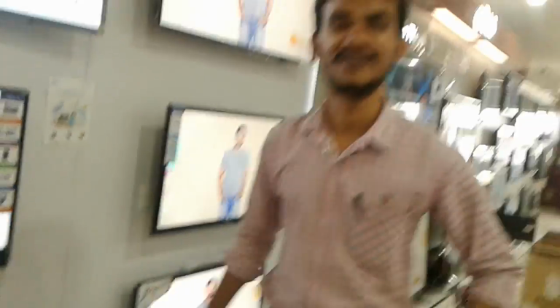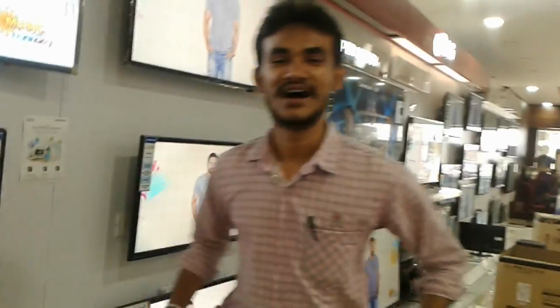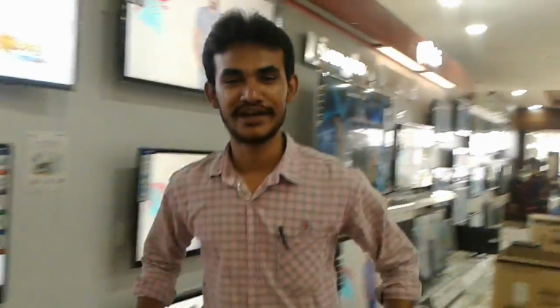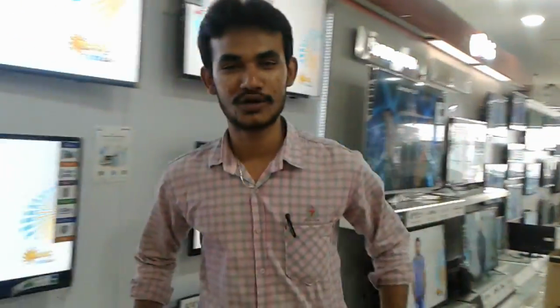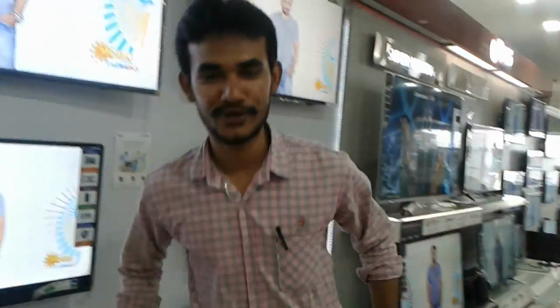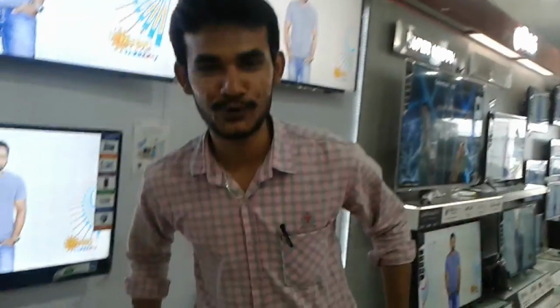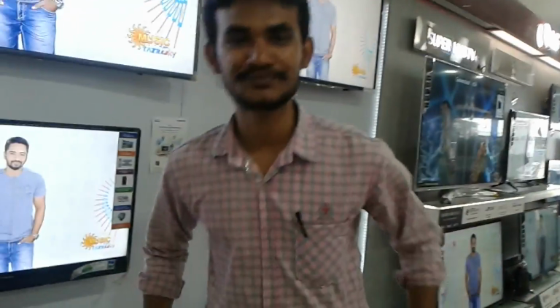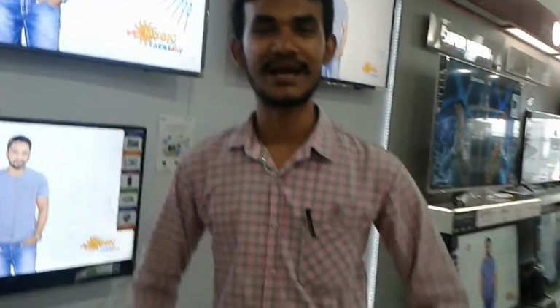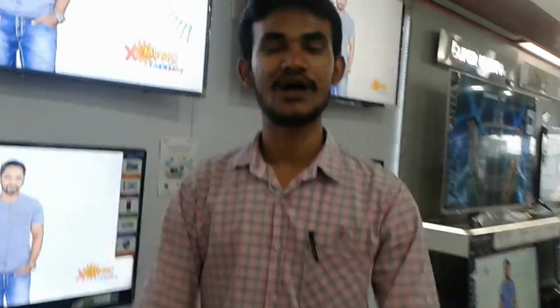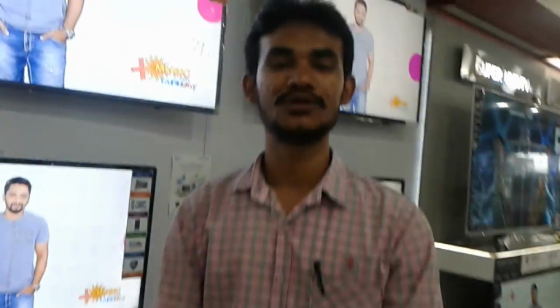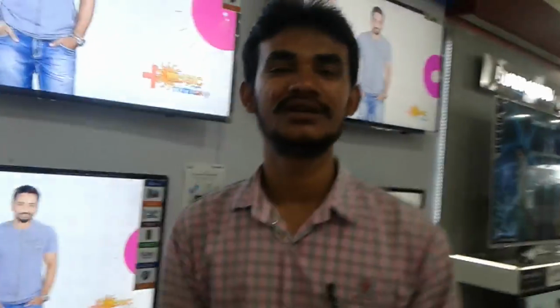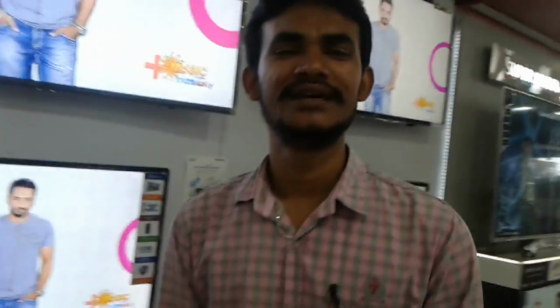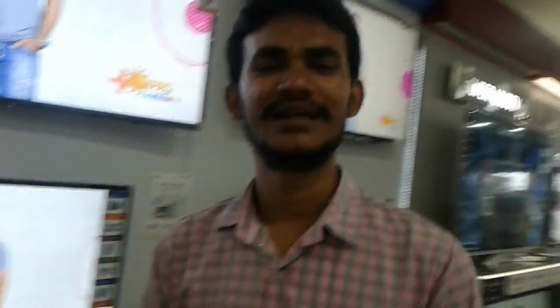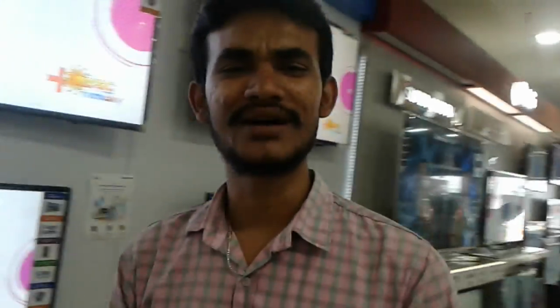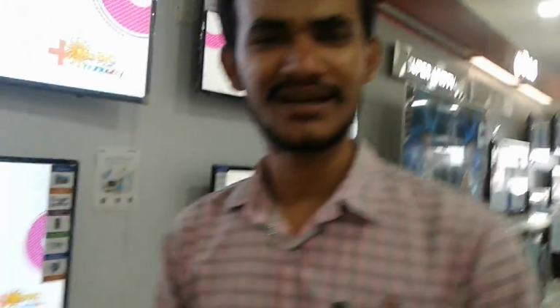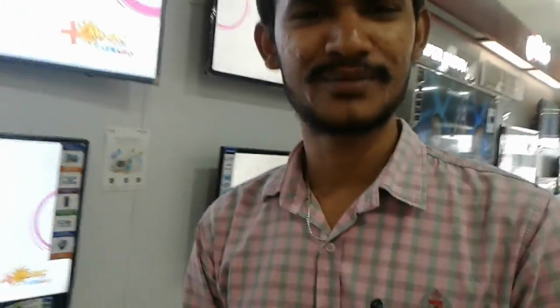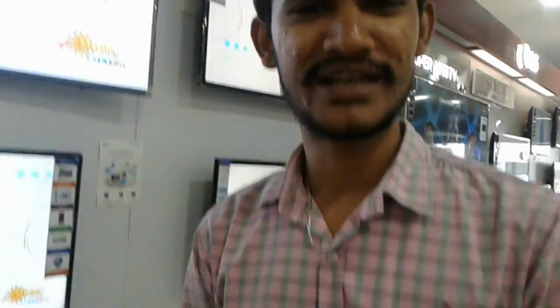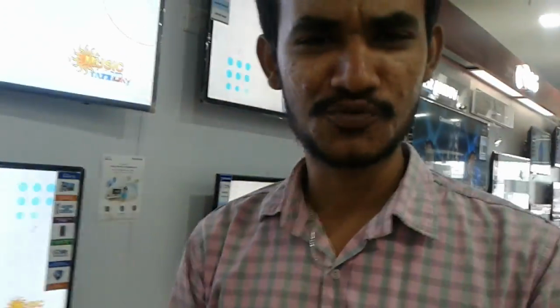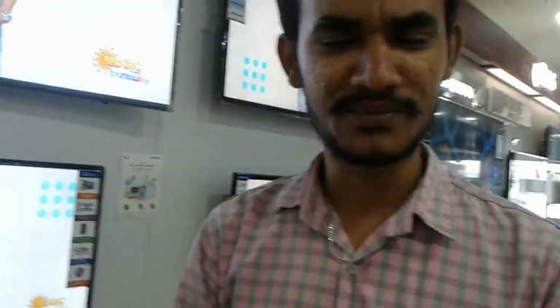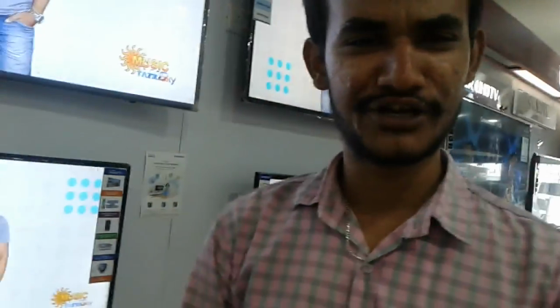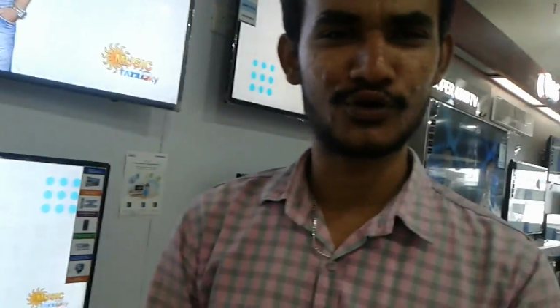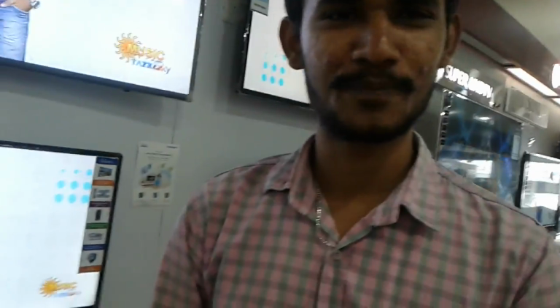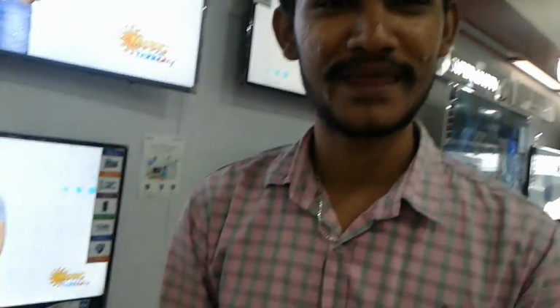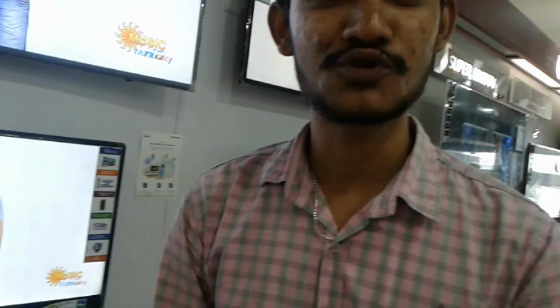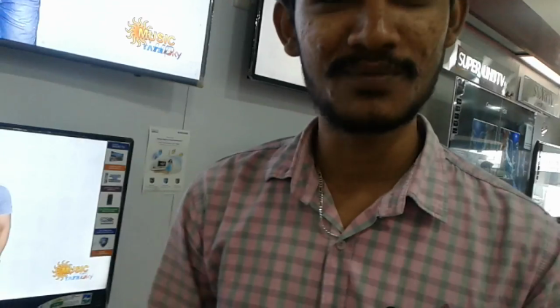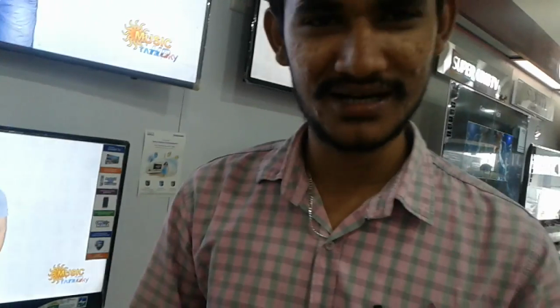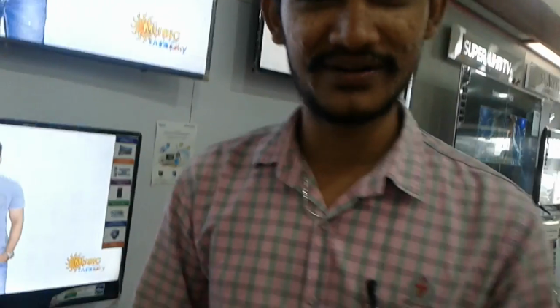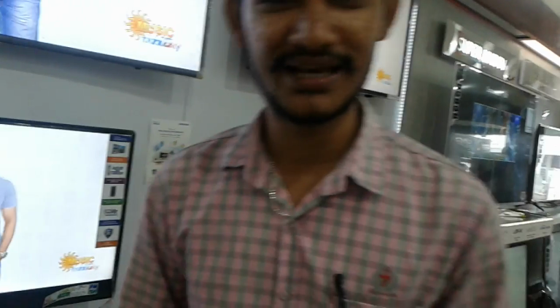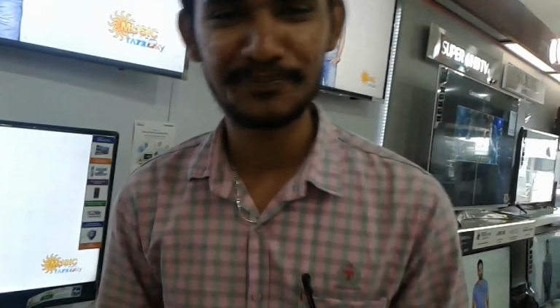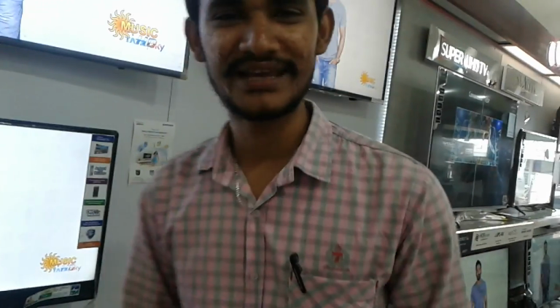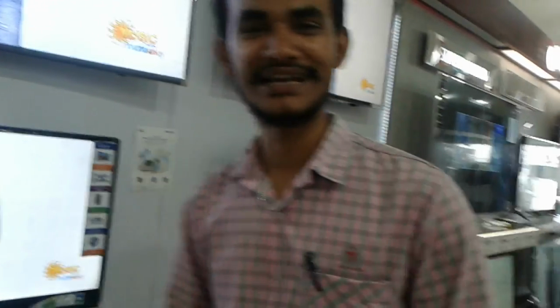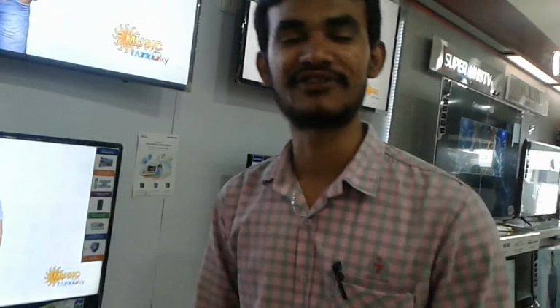Hi, how are you? Hello, I am Dao. I am a smart model TV. Smart model TV is different.